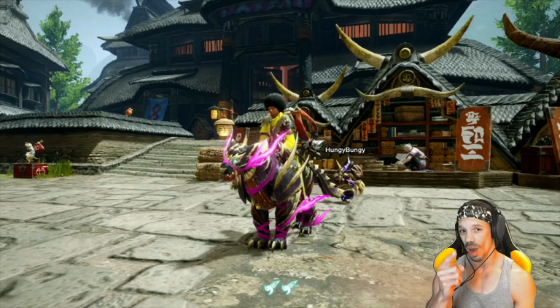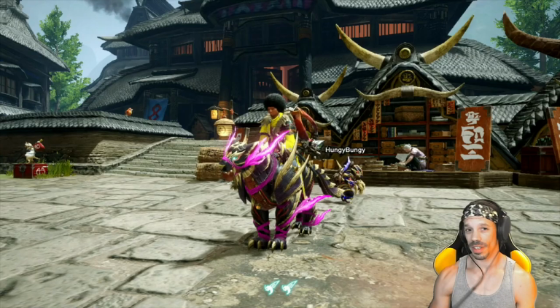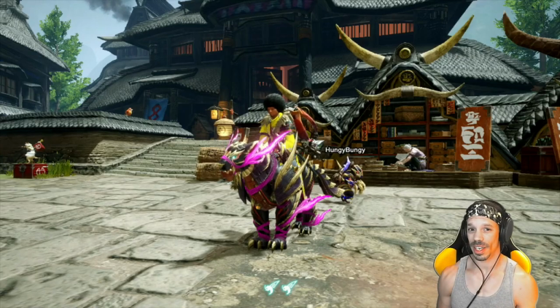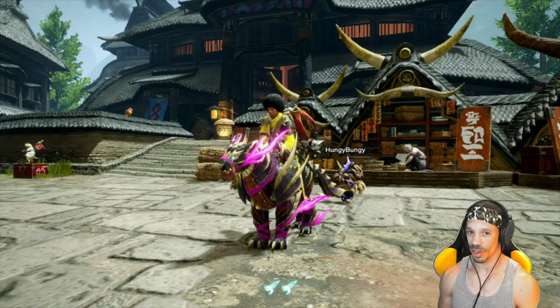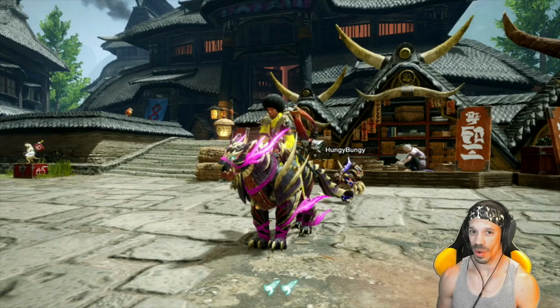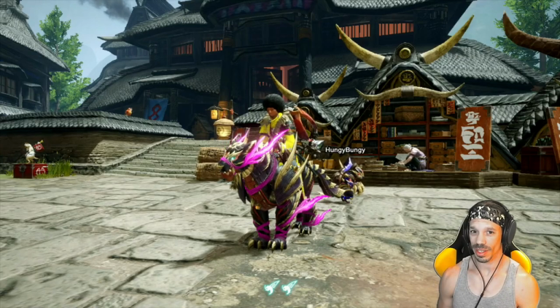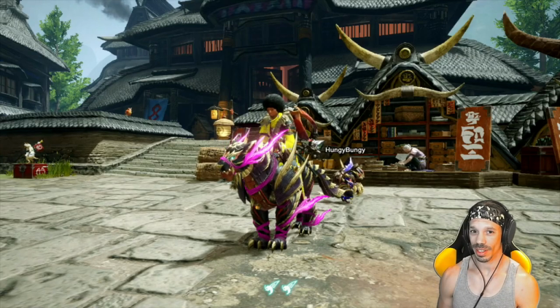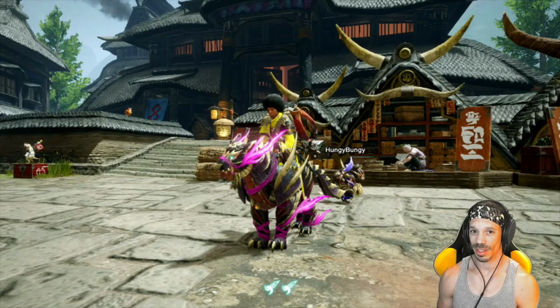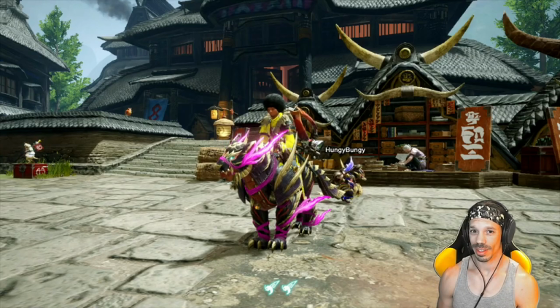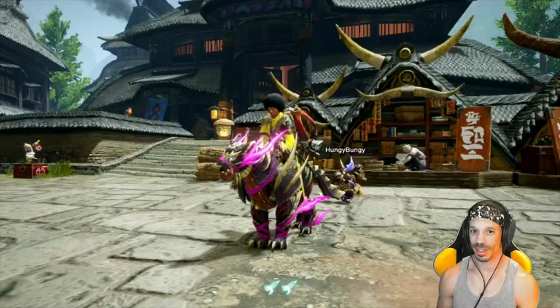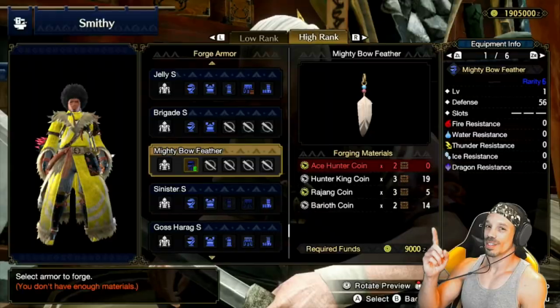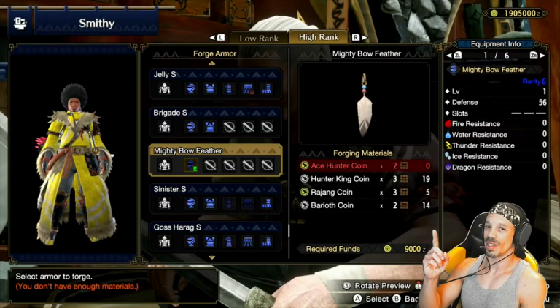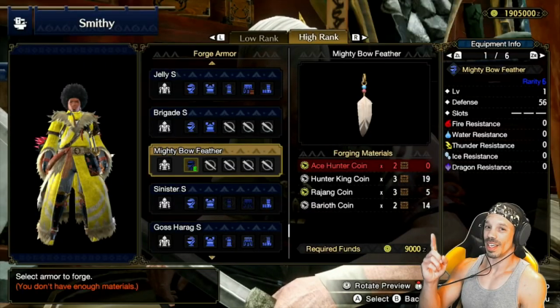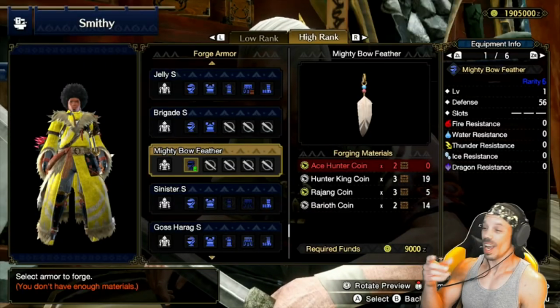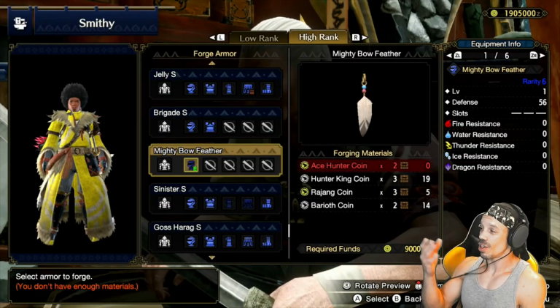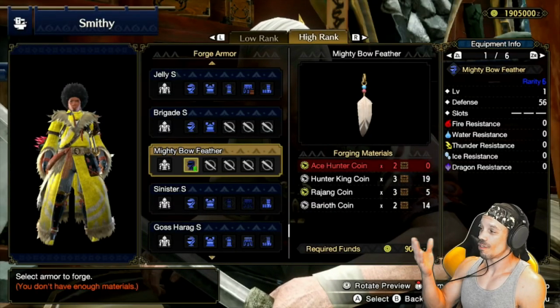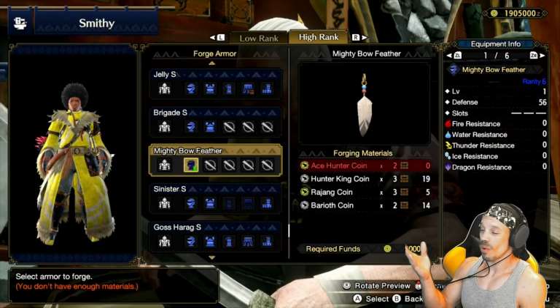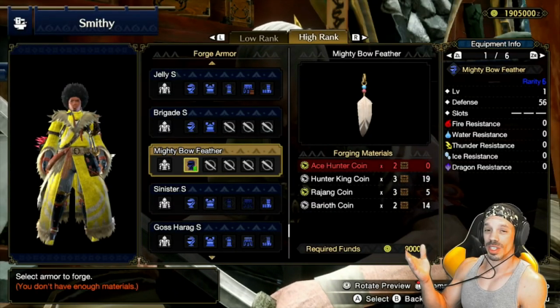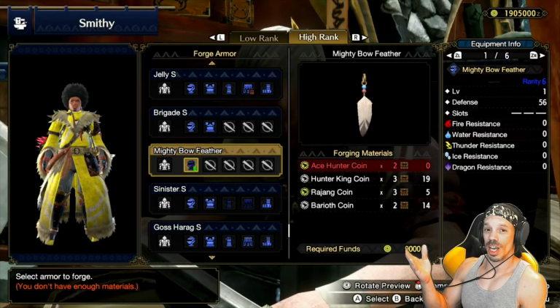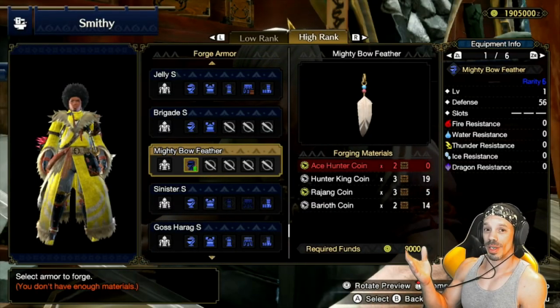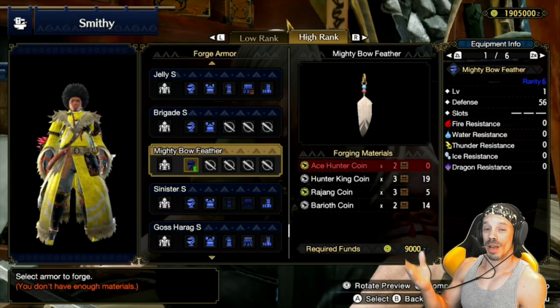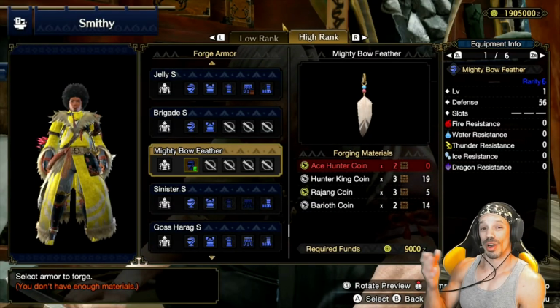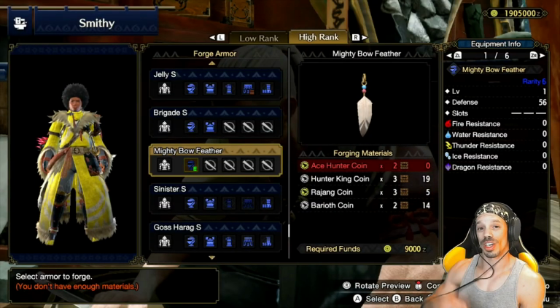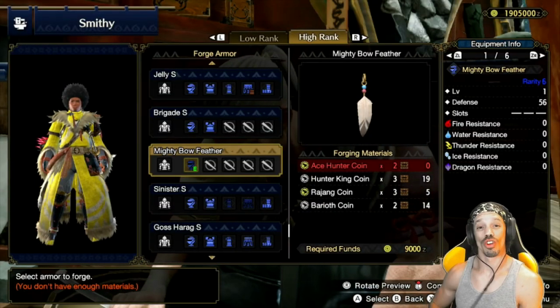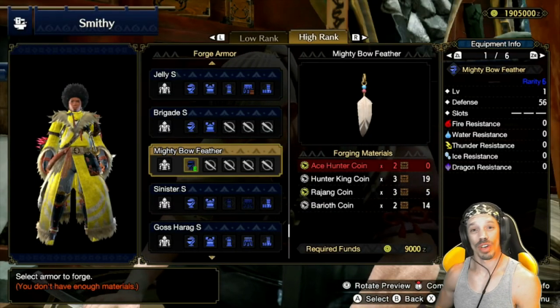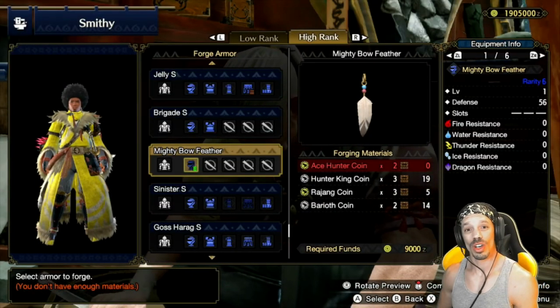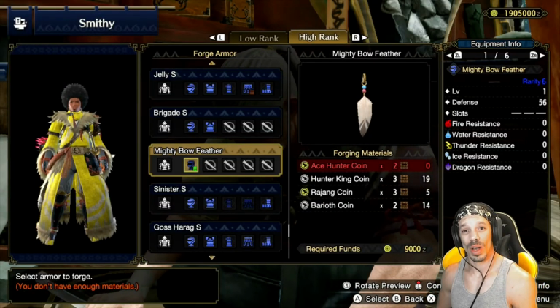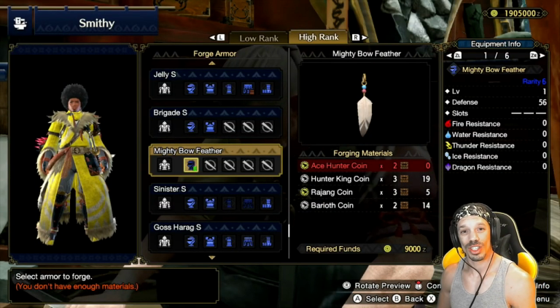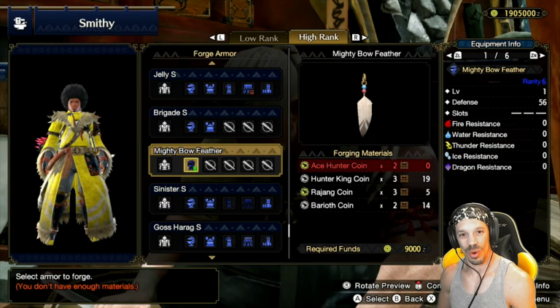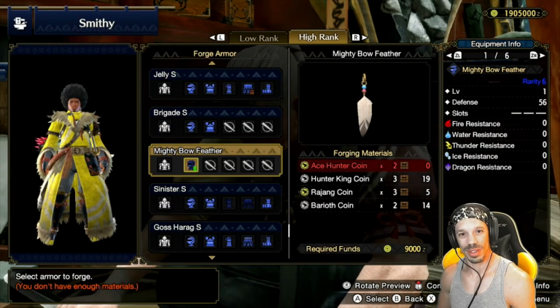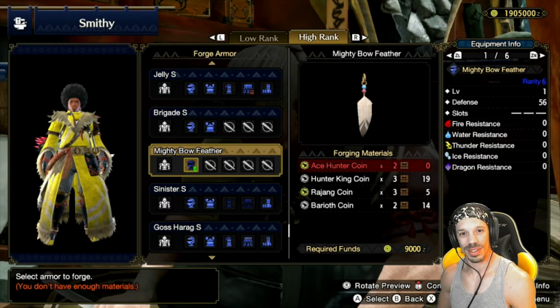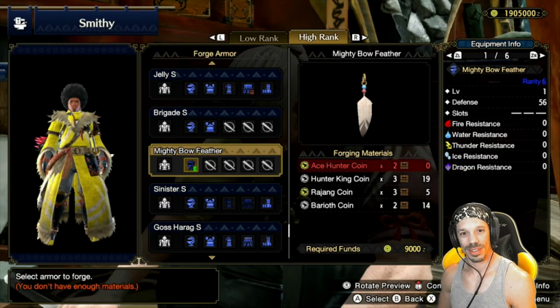Where do you craft this? At the smithy, and you can forge this helmet by earning arena quest coins.